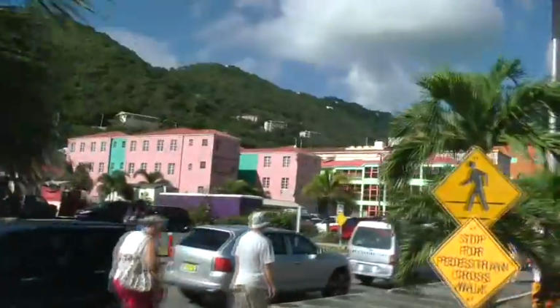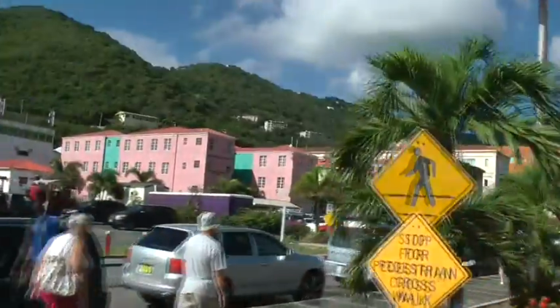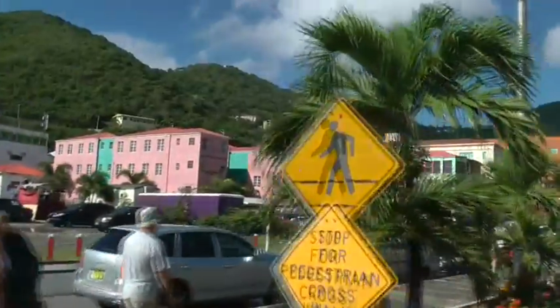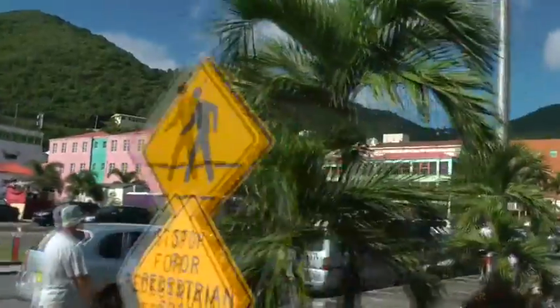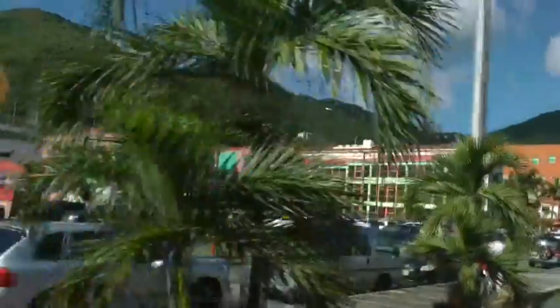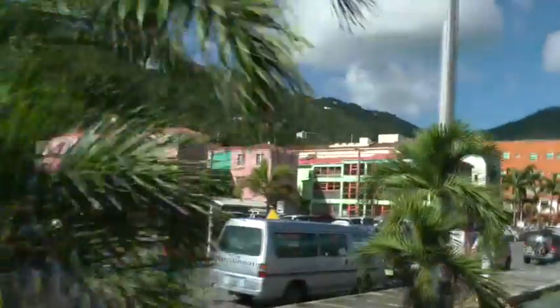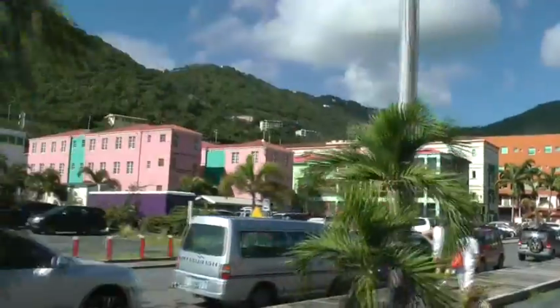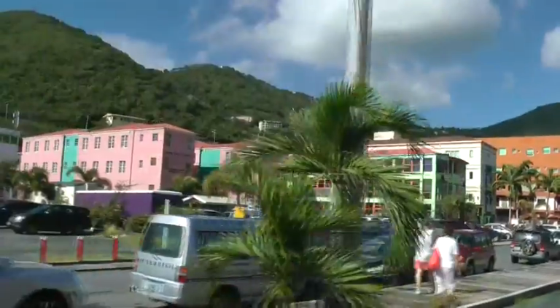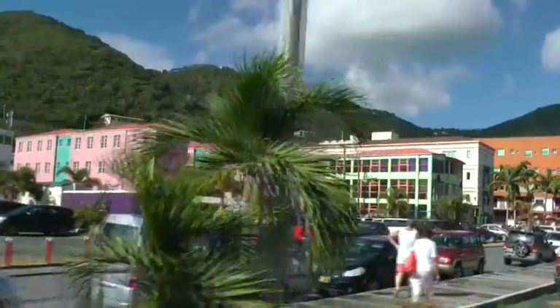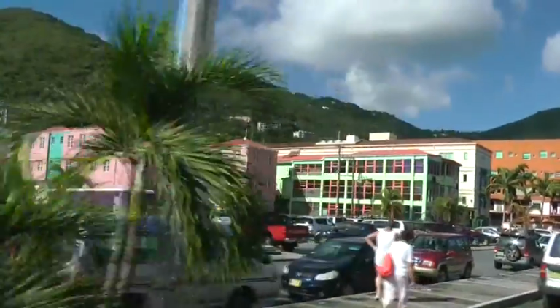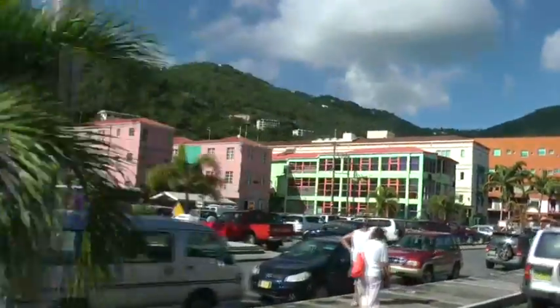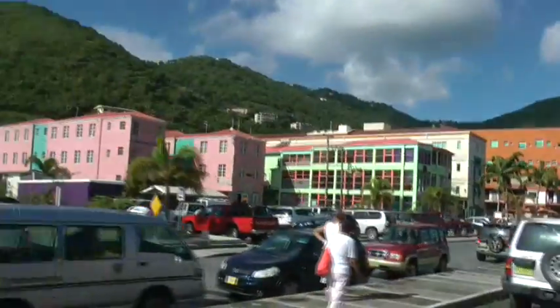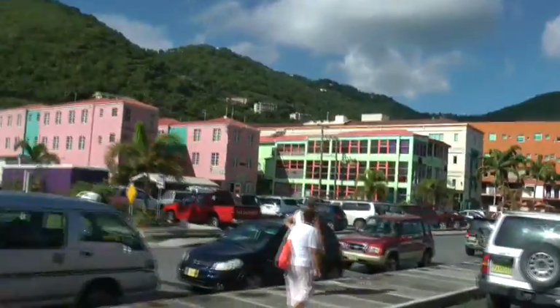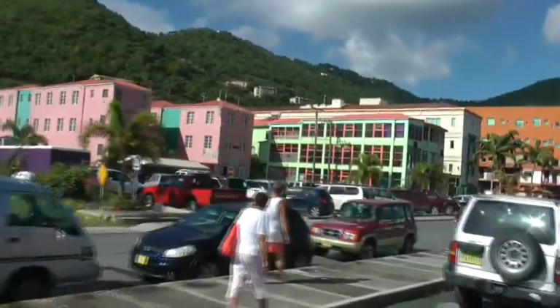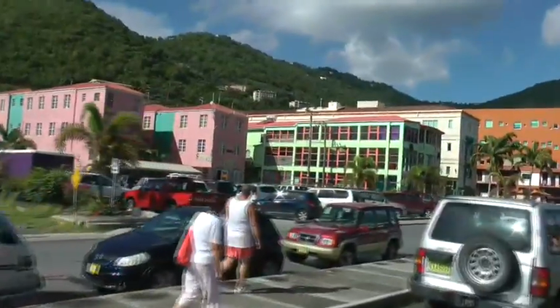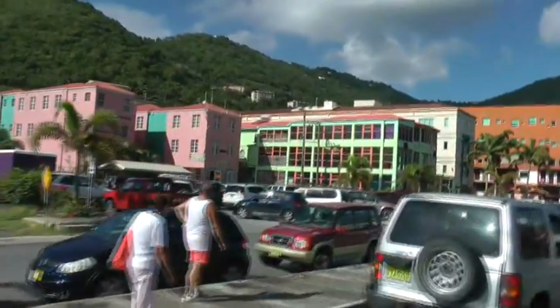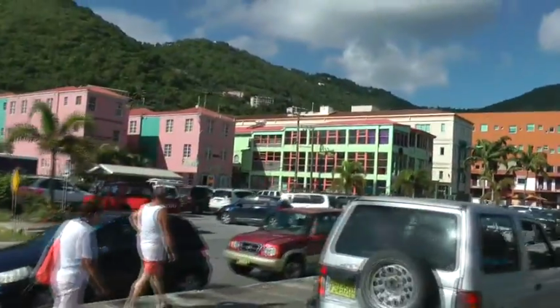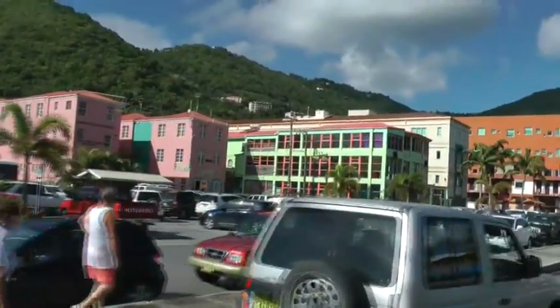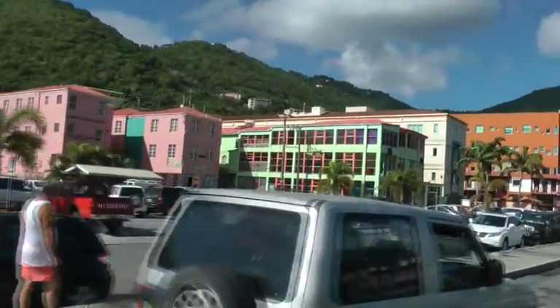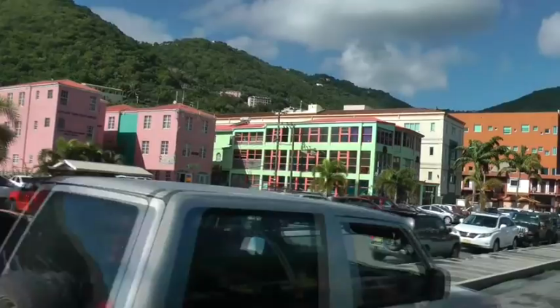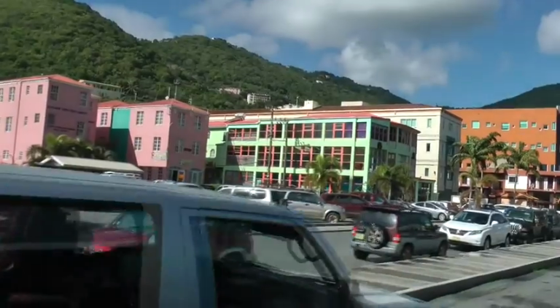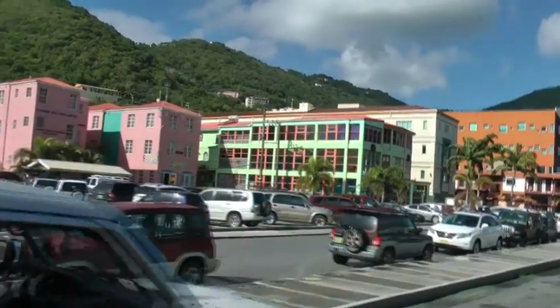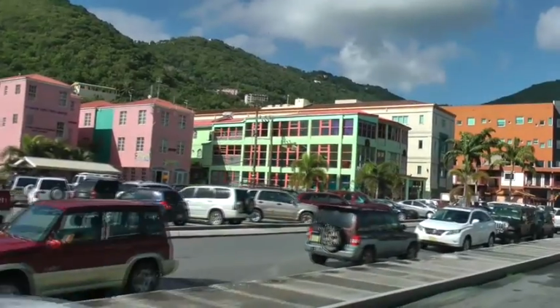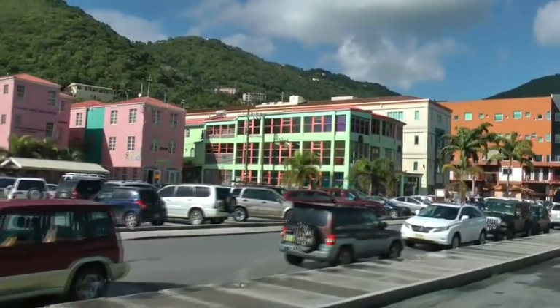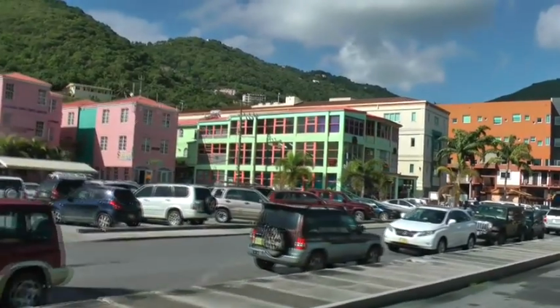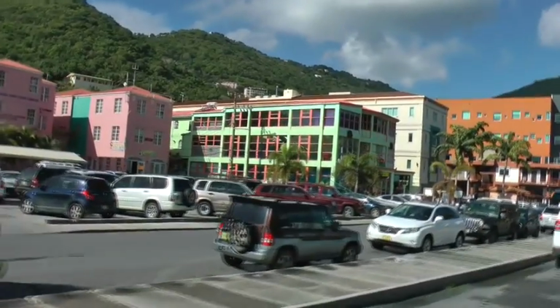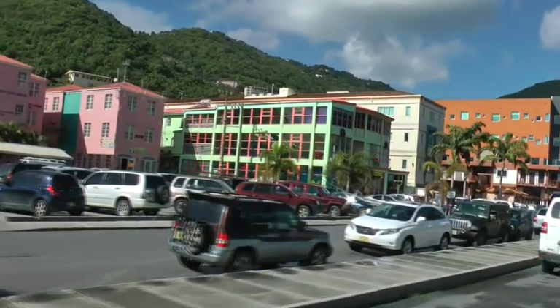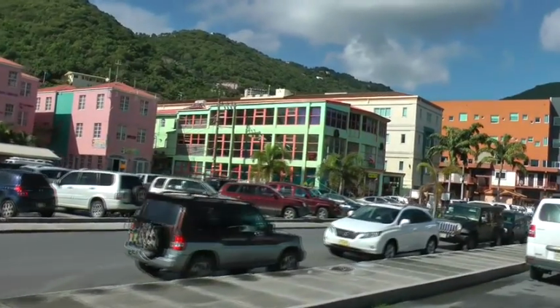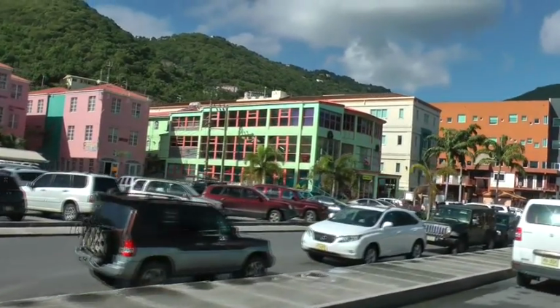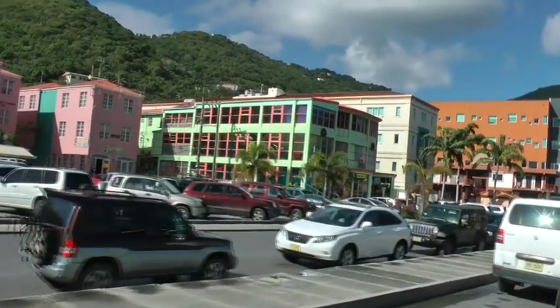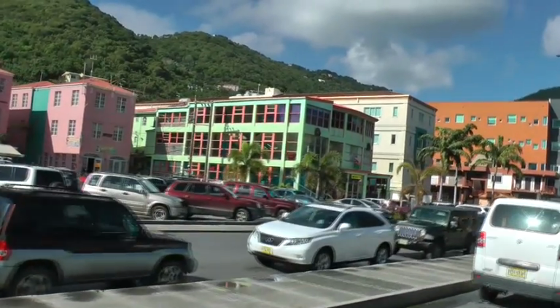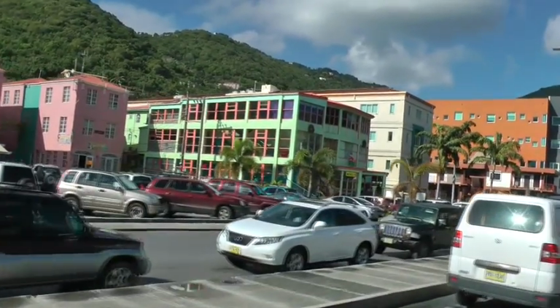Now Tortola, ladies and gentlemen, is 30 square miles. That's the area of this beautiful island.